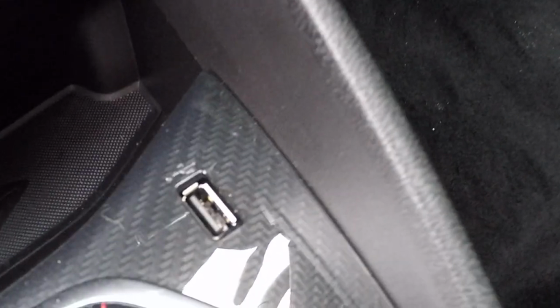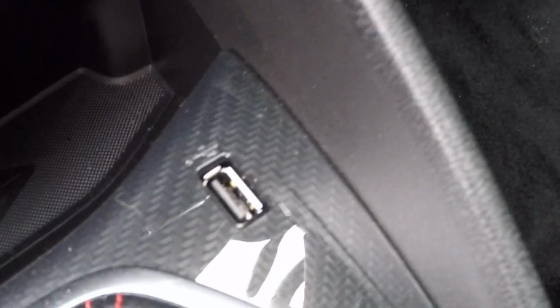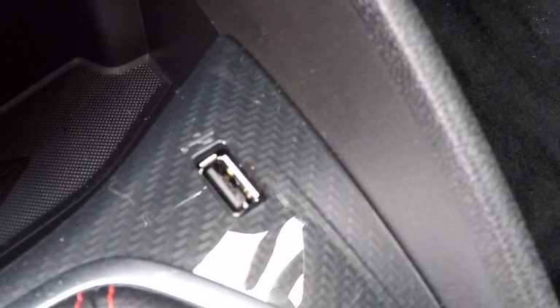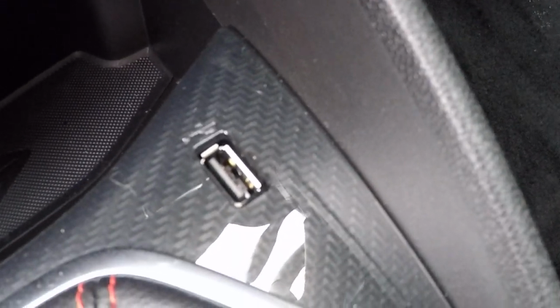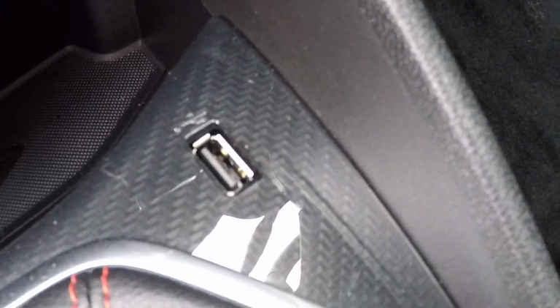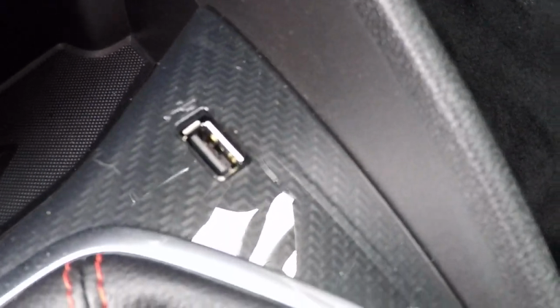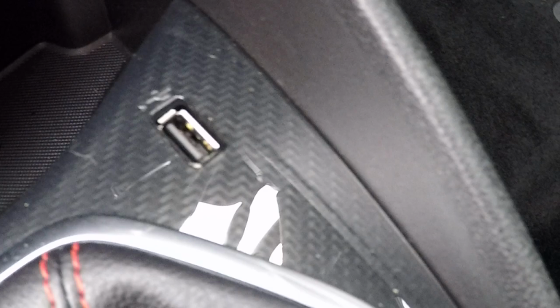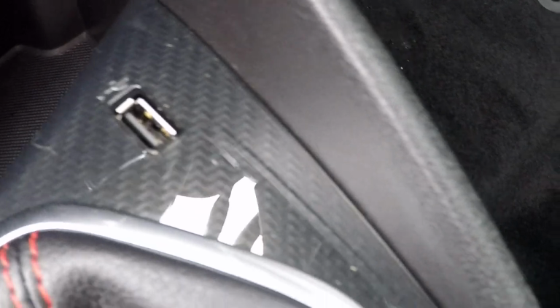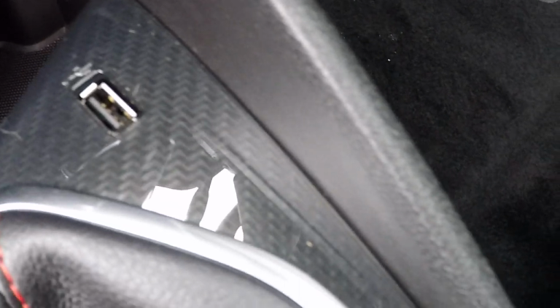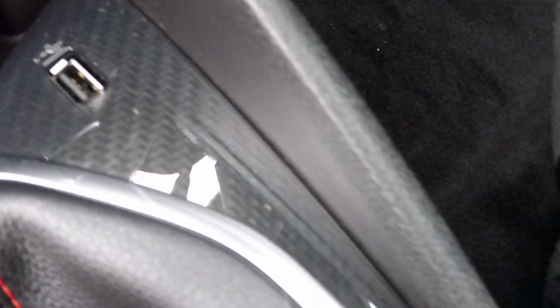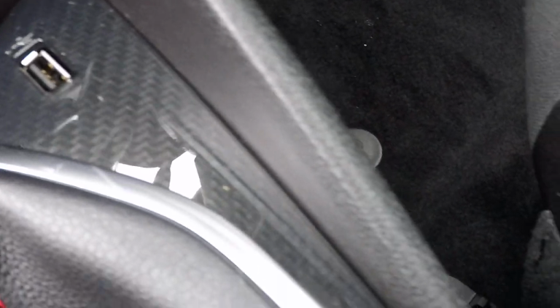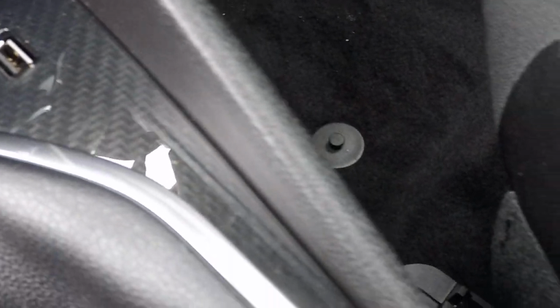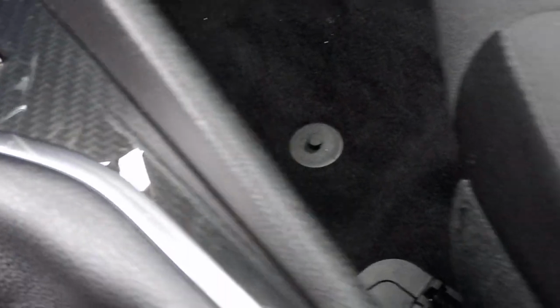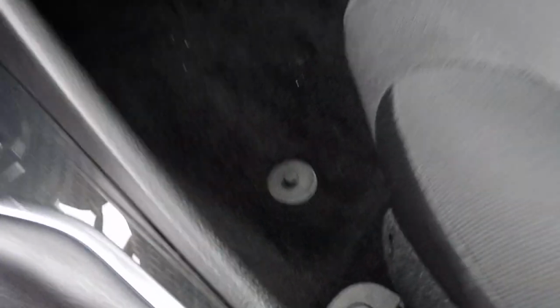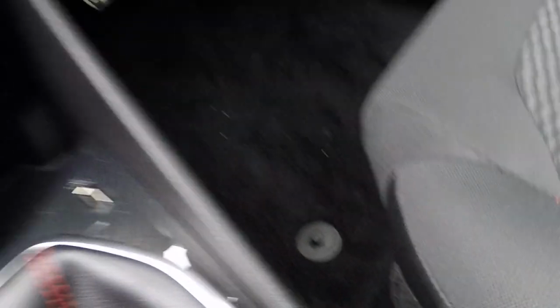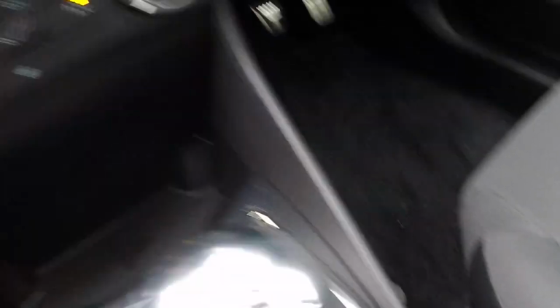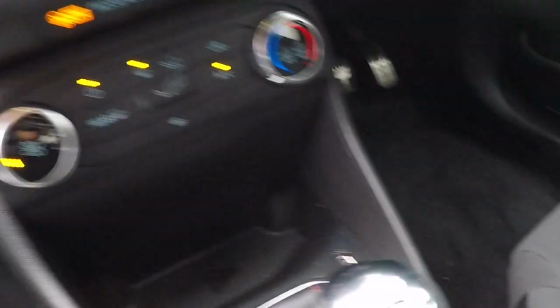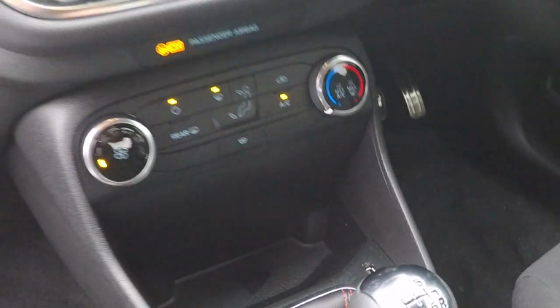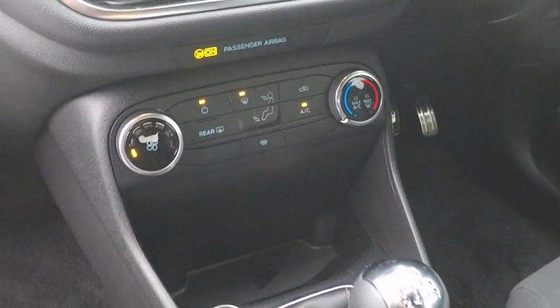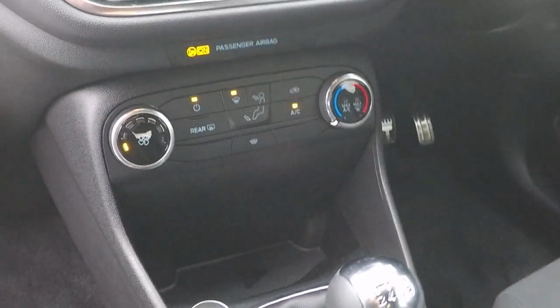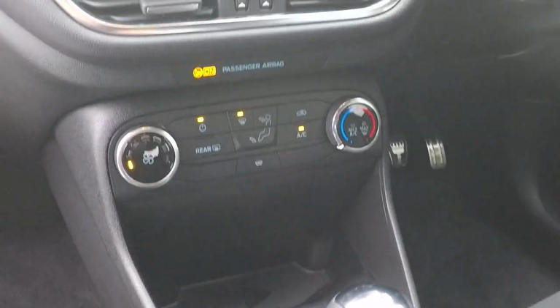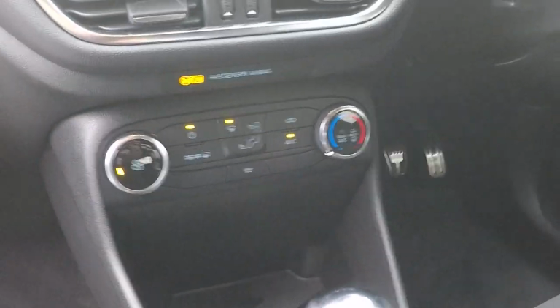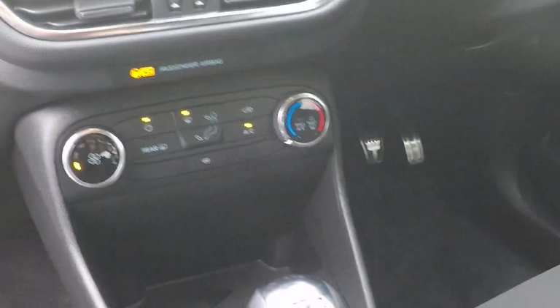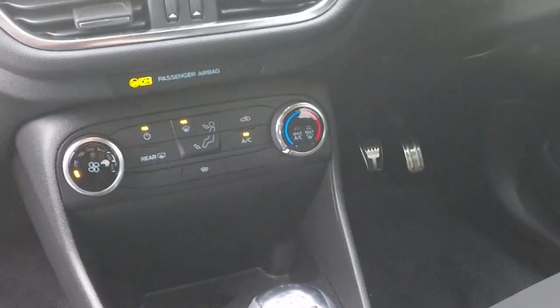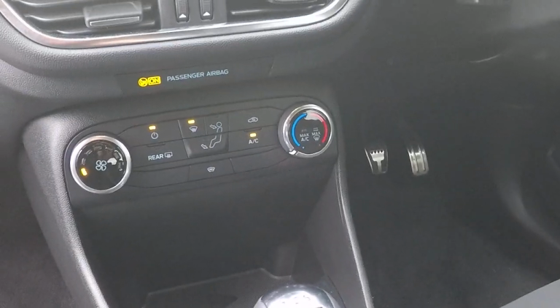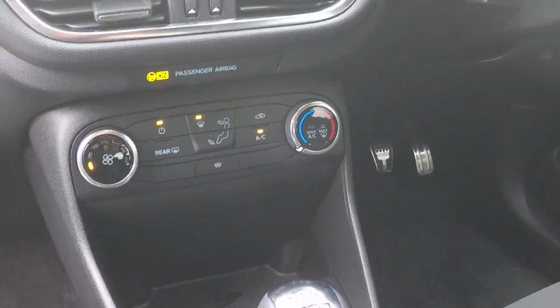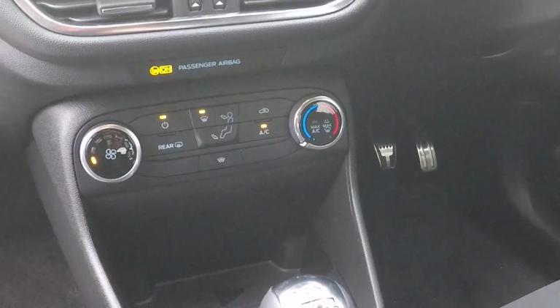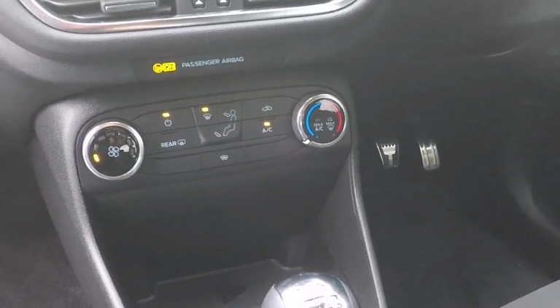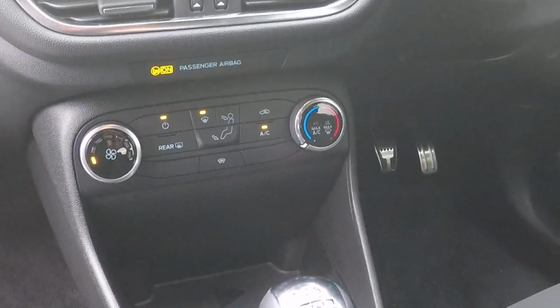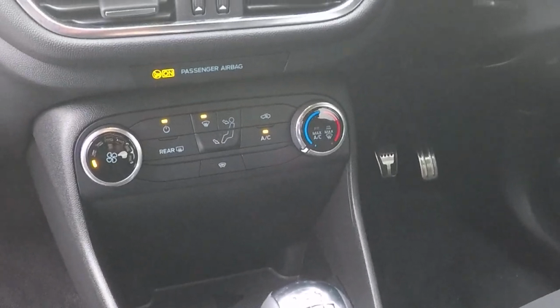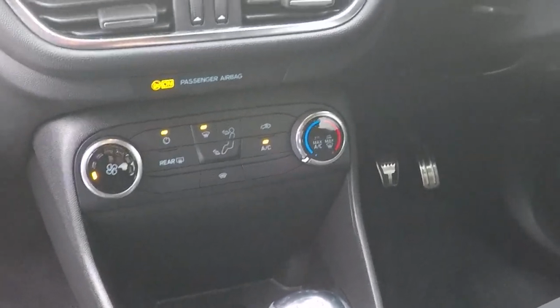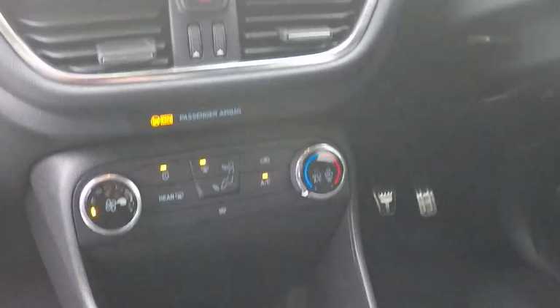Carbon fiber style trim — absolutely beautiful. You also get air conditioning and a heated front windscreen.